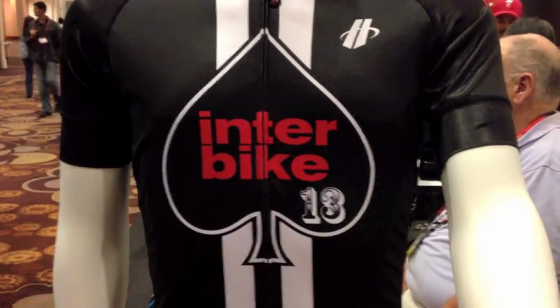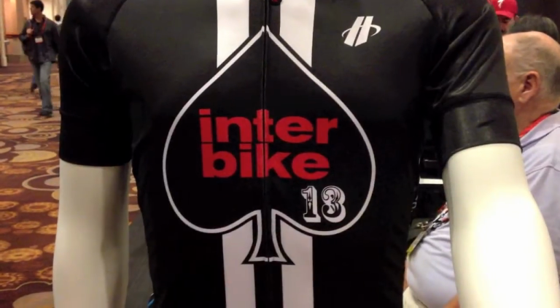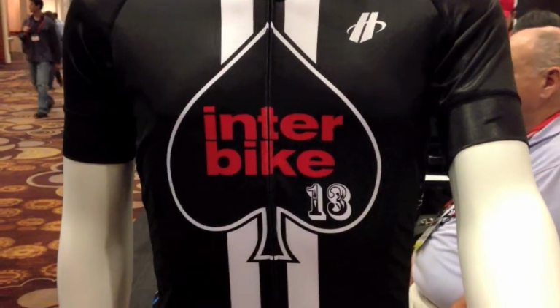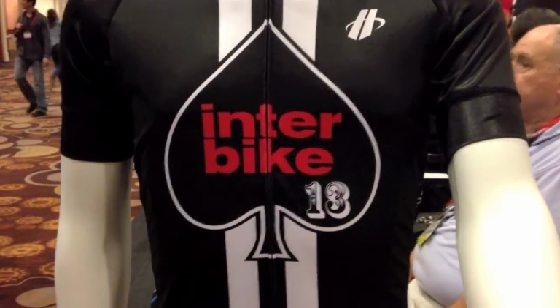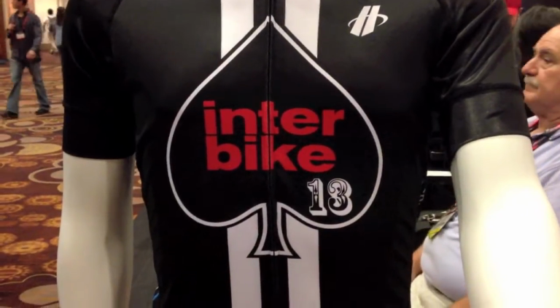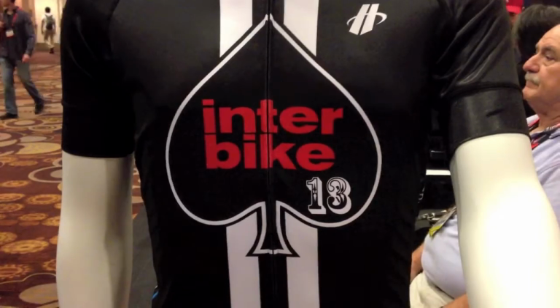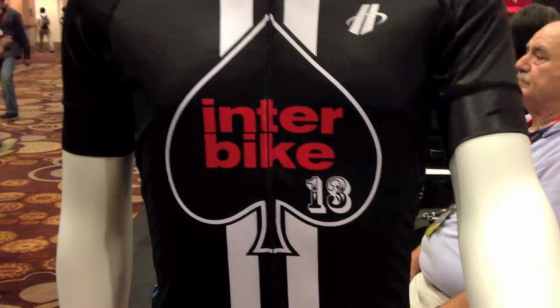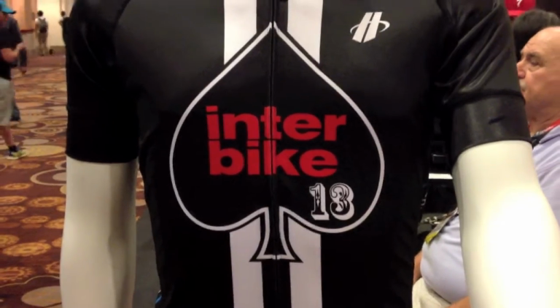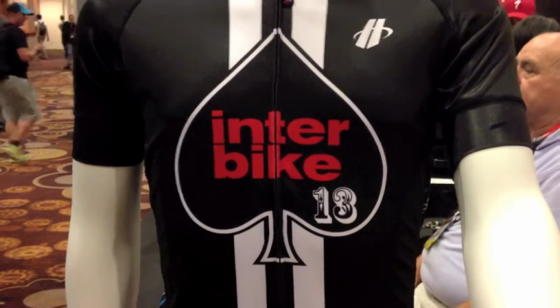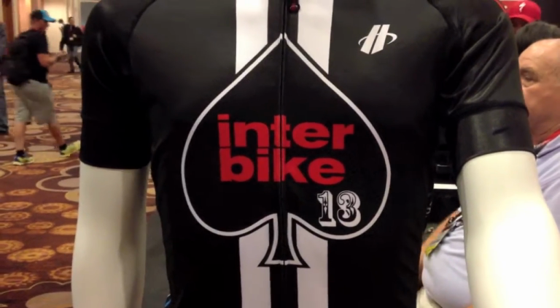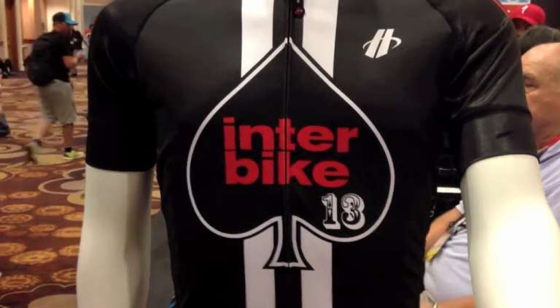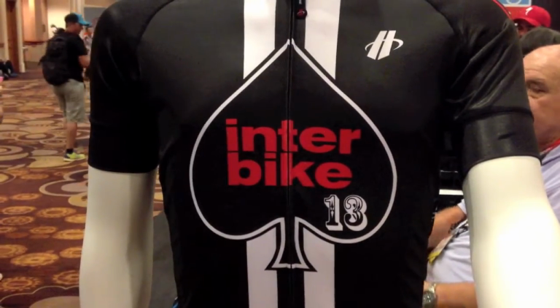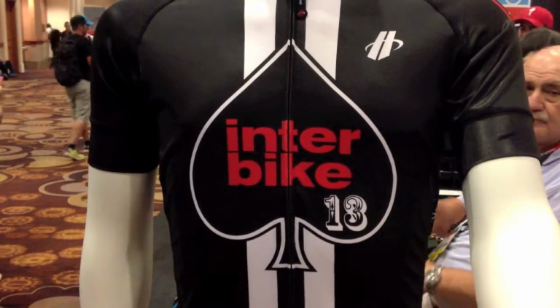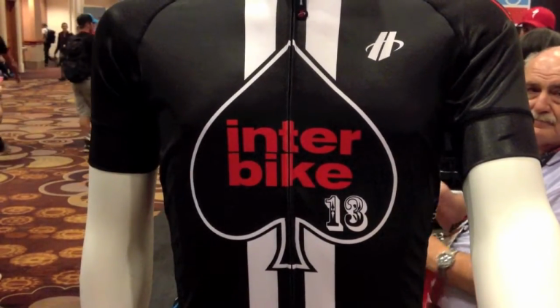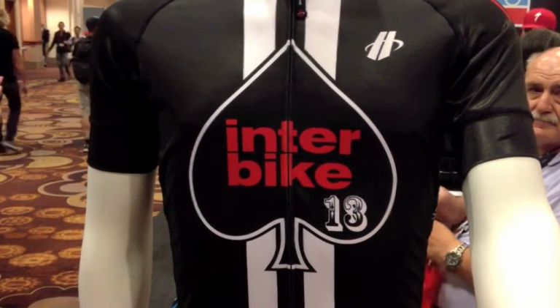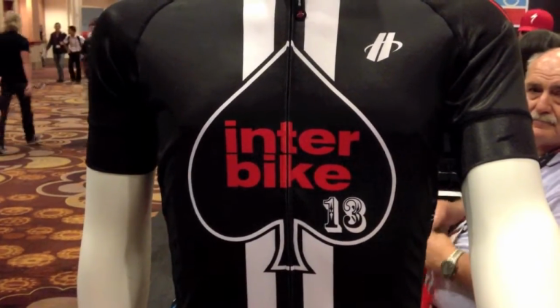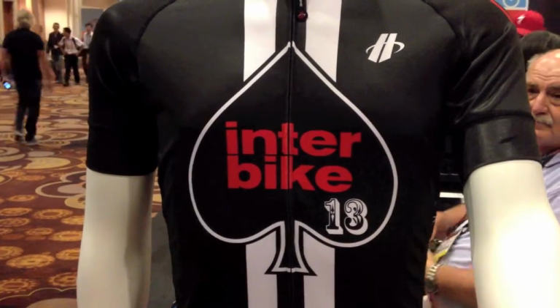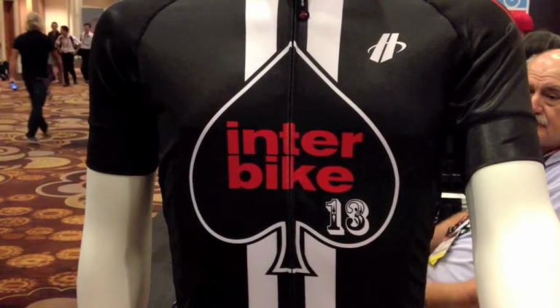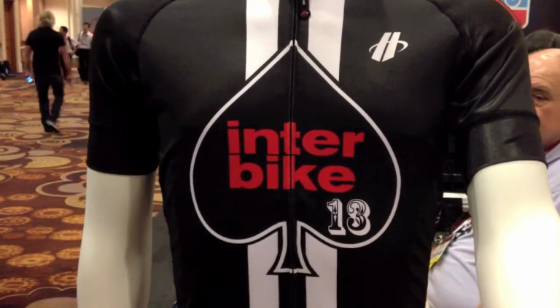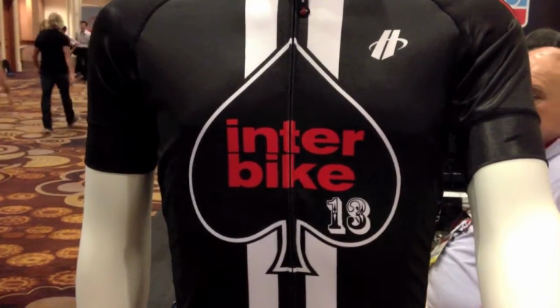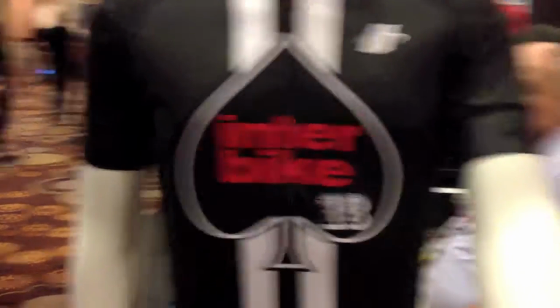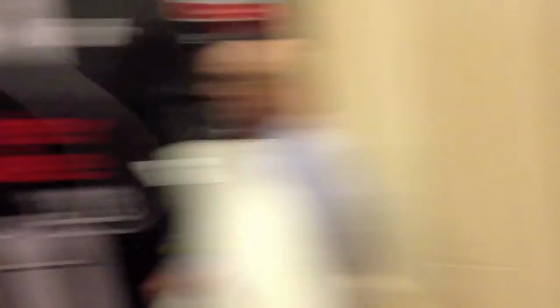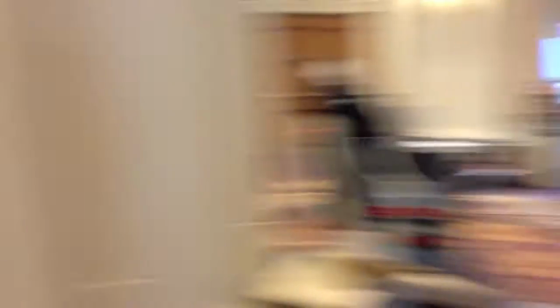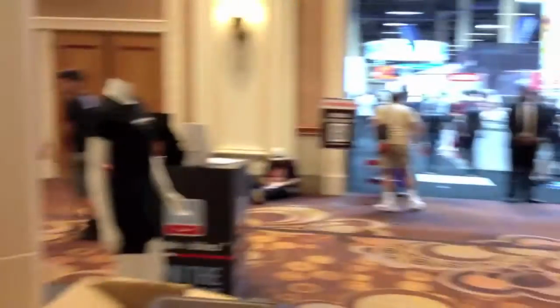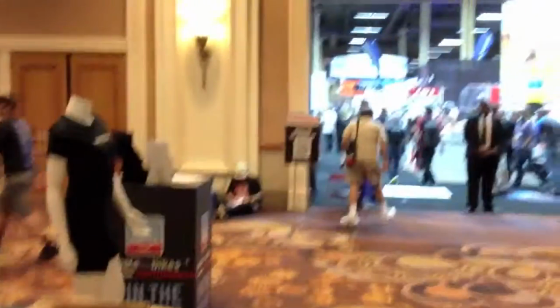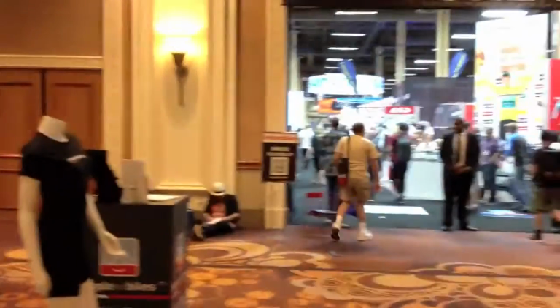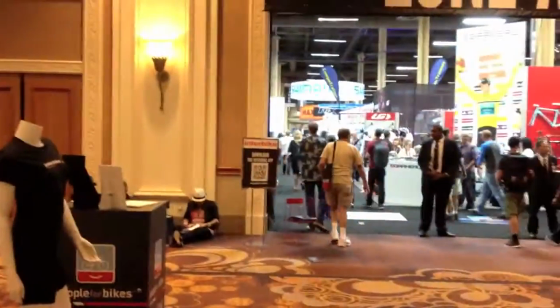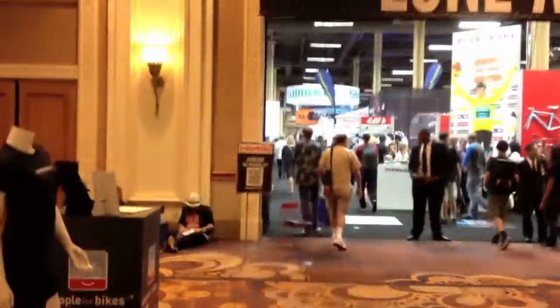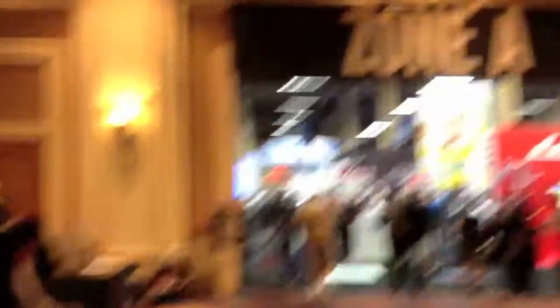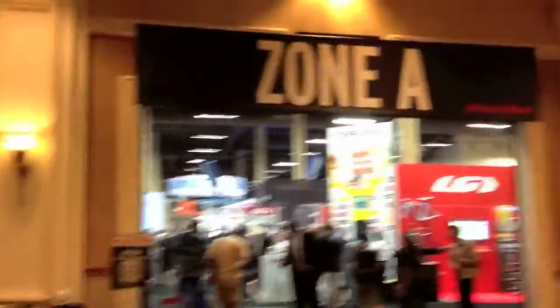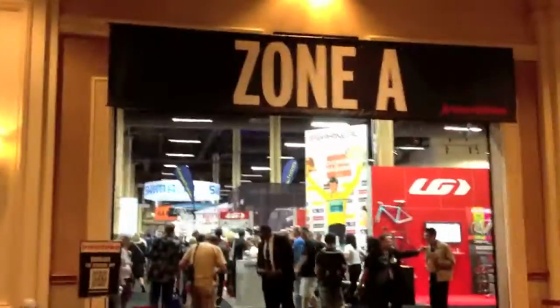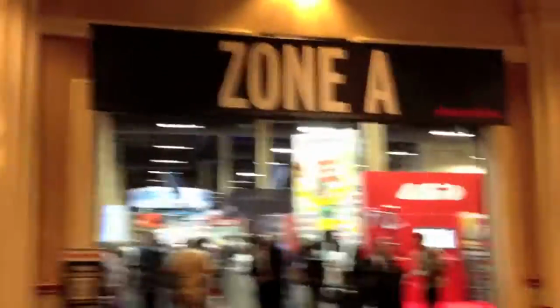Welcome to Interbike 2013, day 3 — first day of the show in Las Vegas. Let's go!